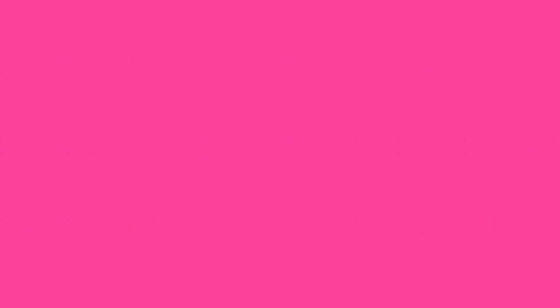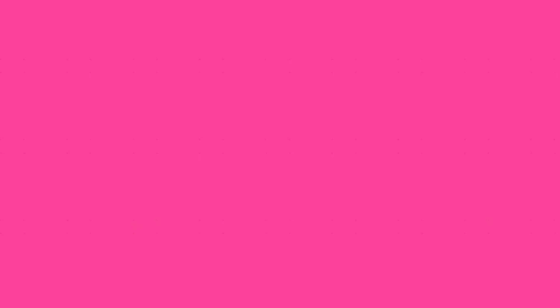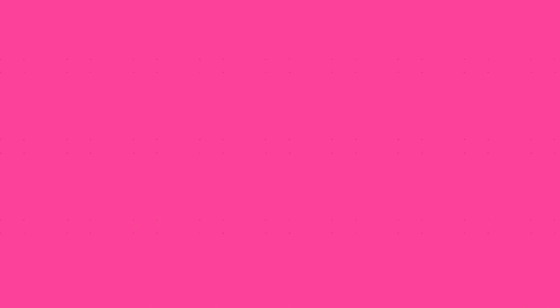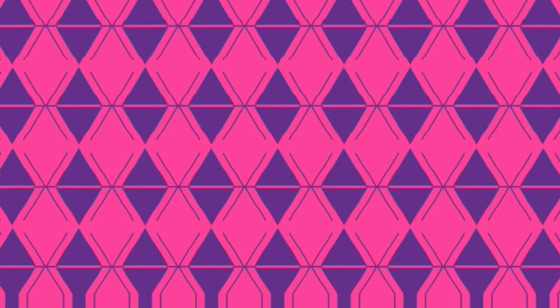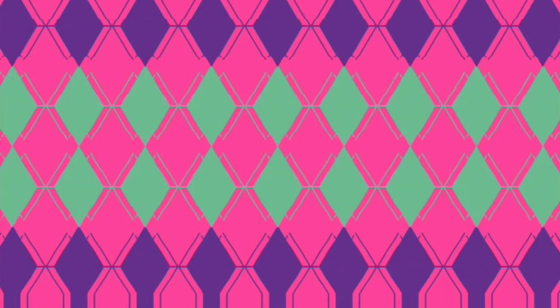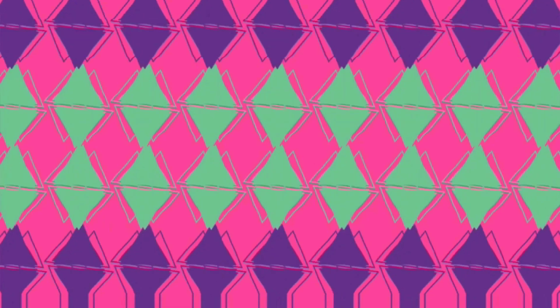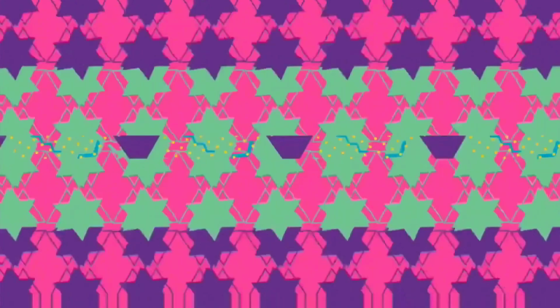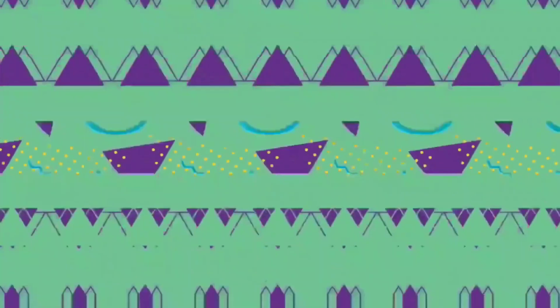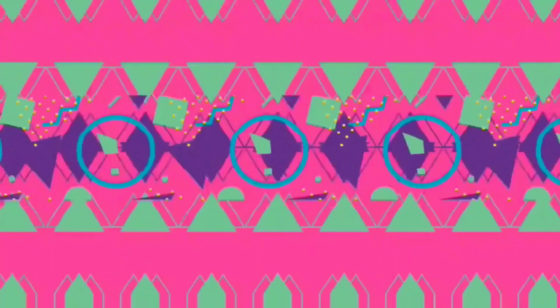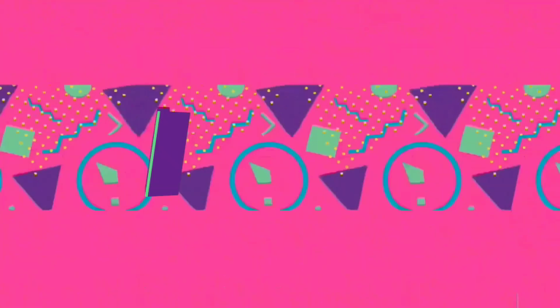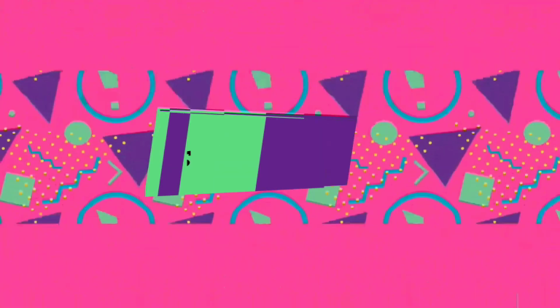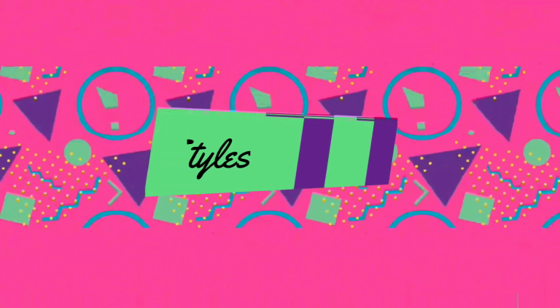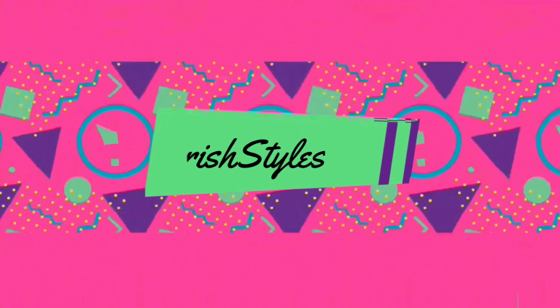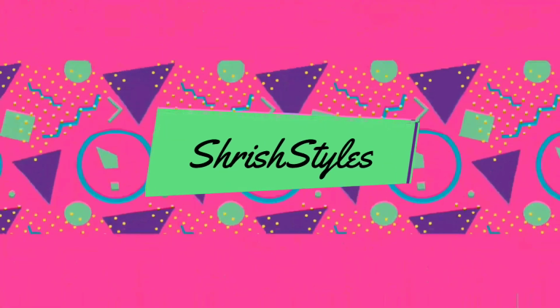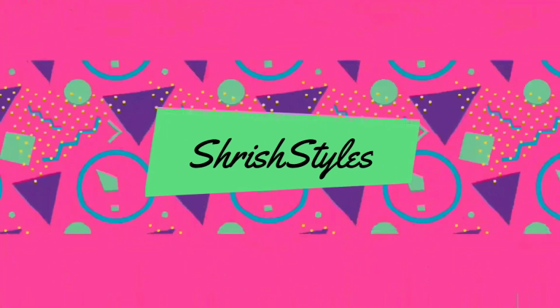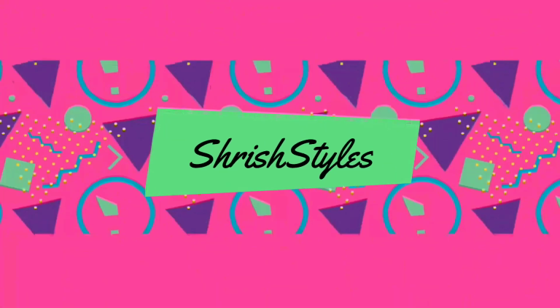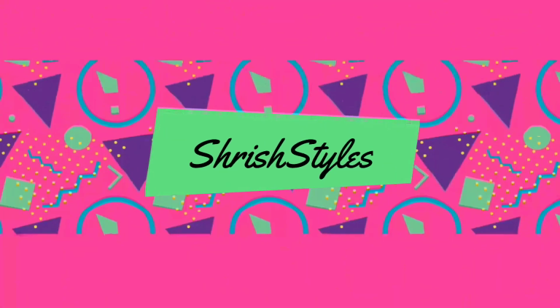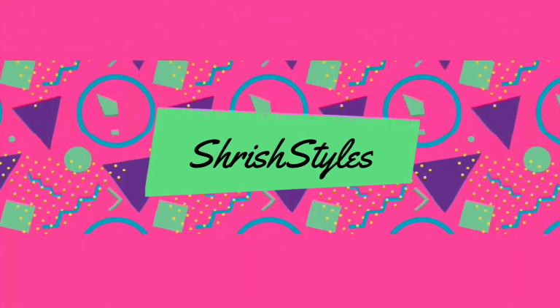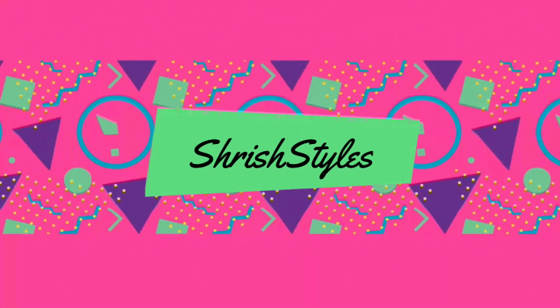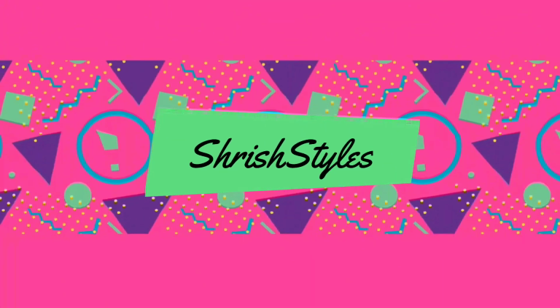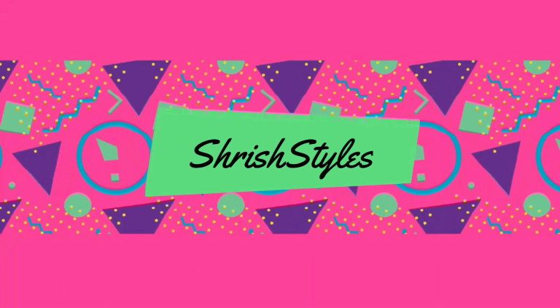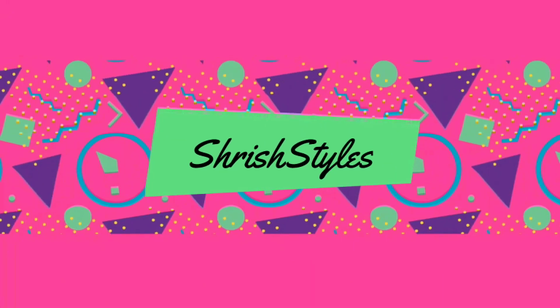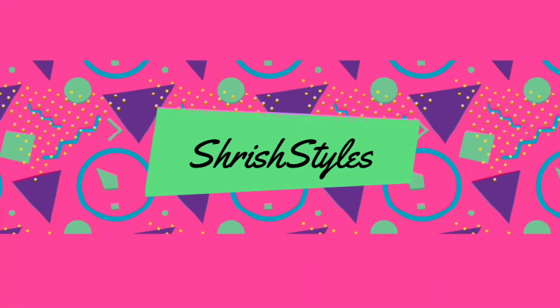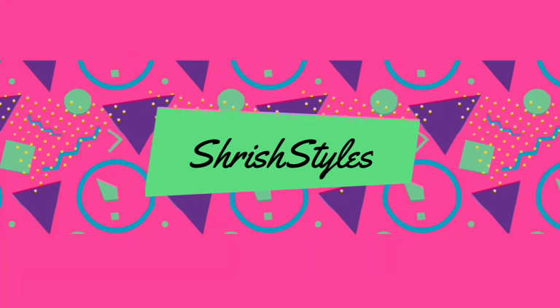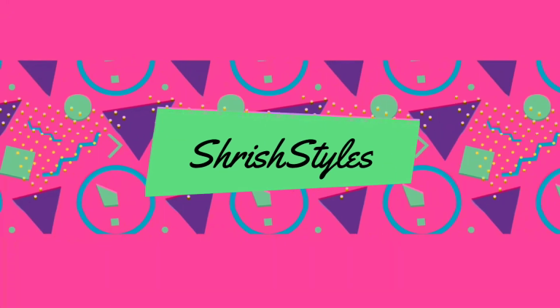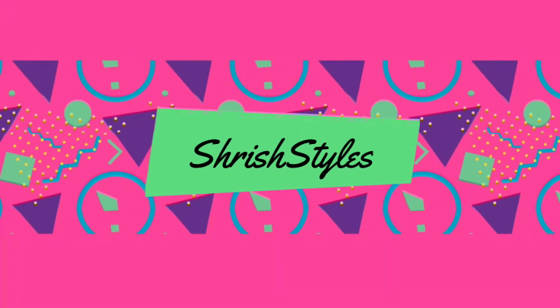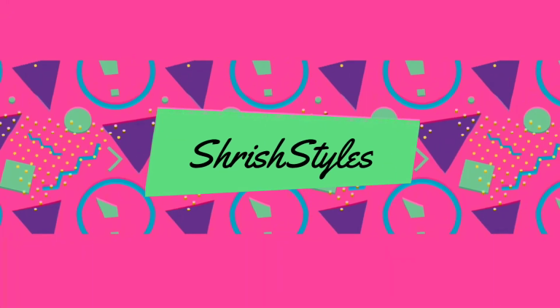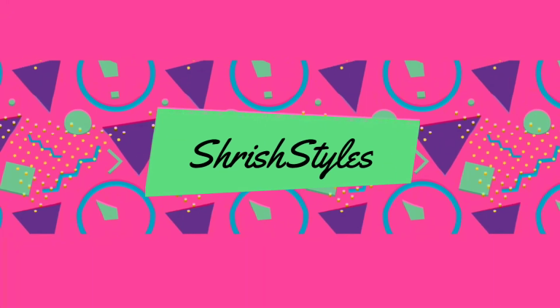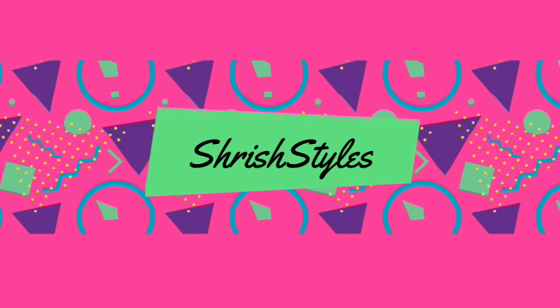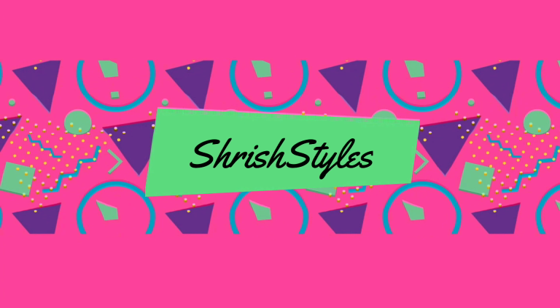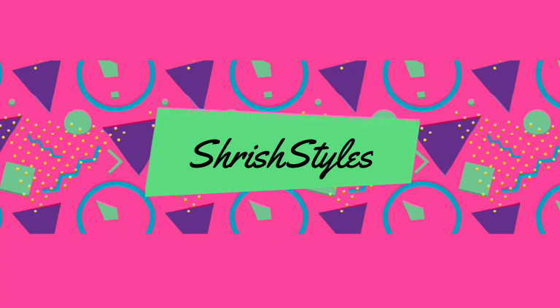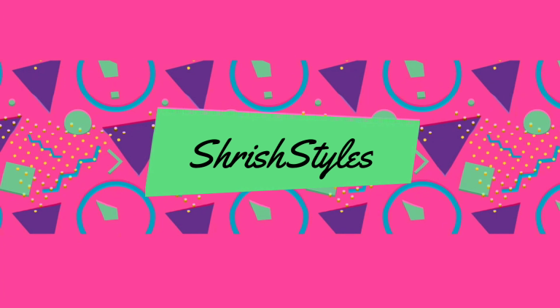Hey guys, welcome back on my YouTube channel, Stretch Styles. Today I will be showing you sari looks that are fashionable and very modern.